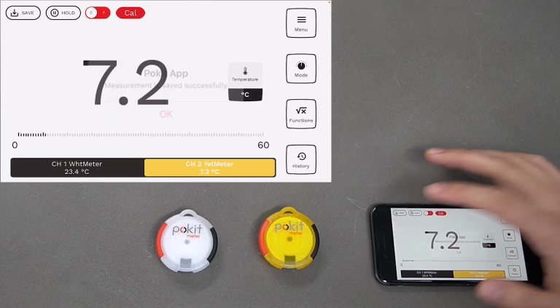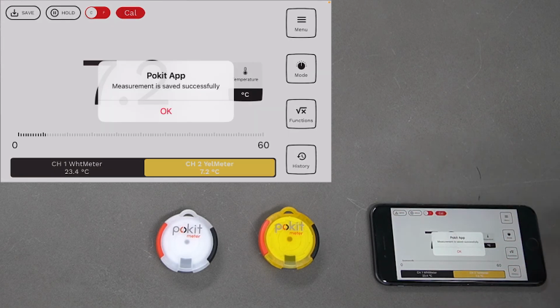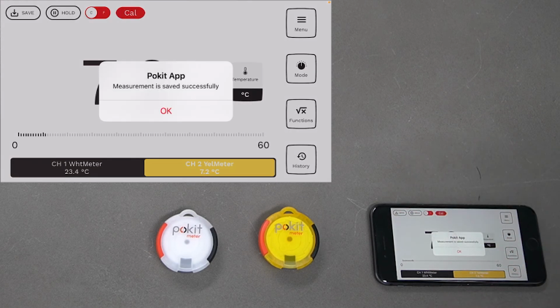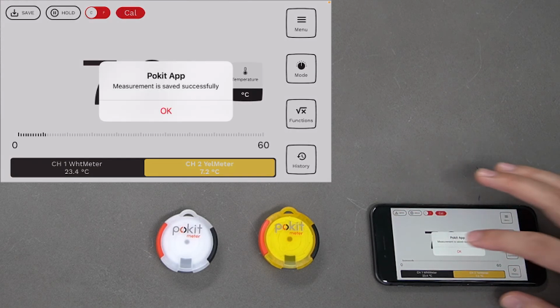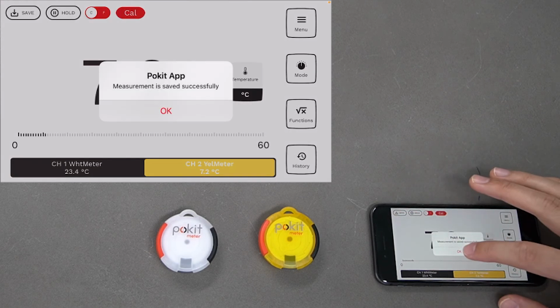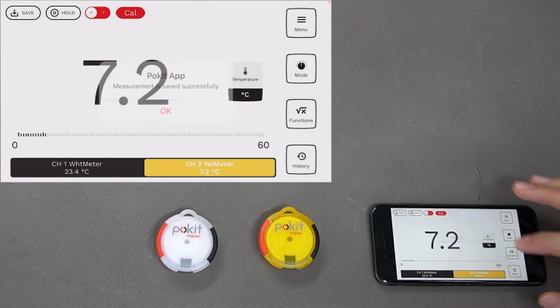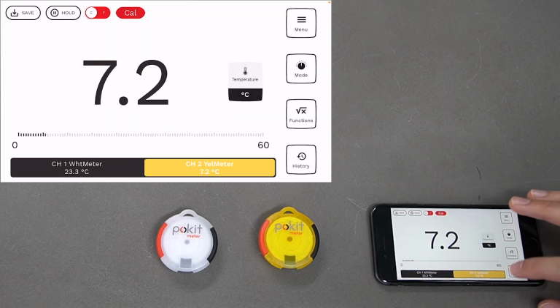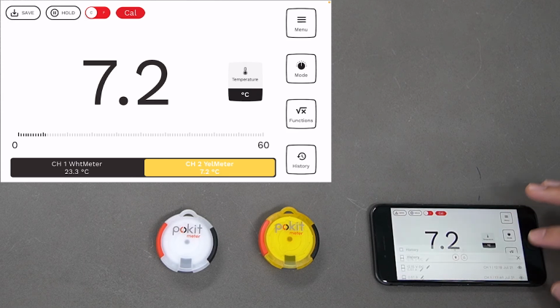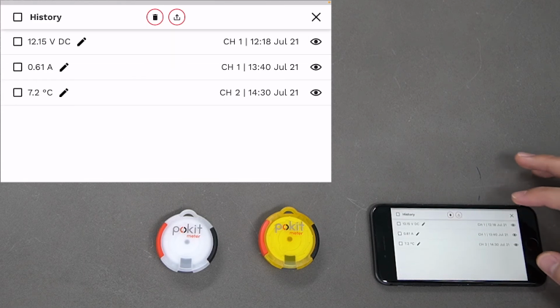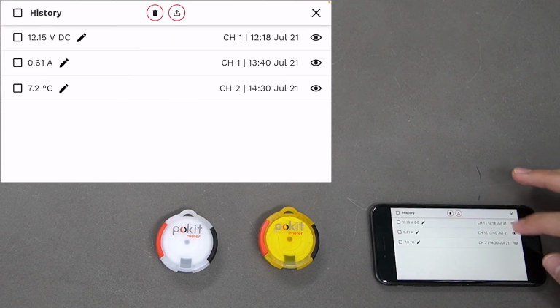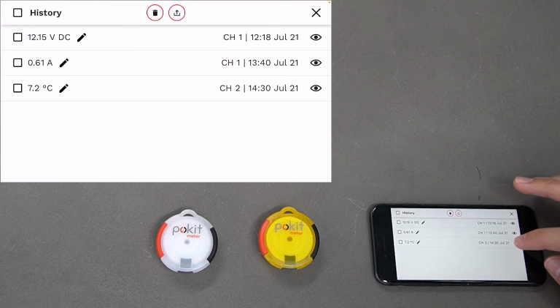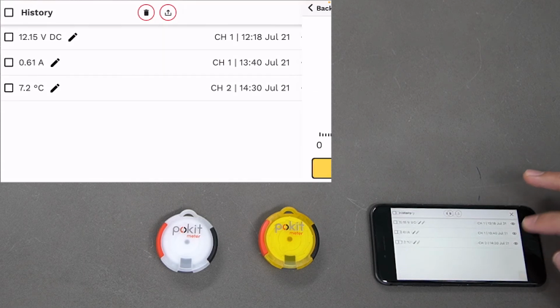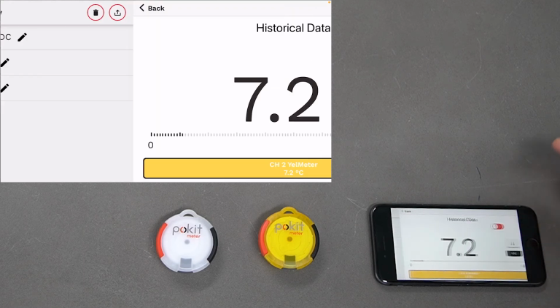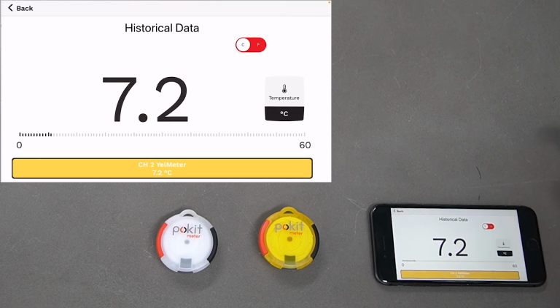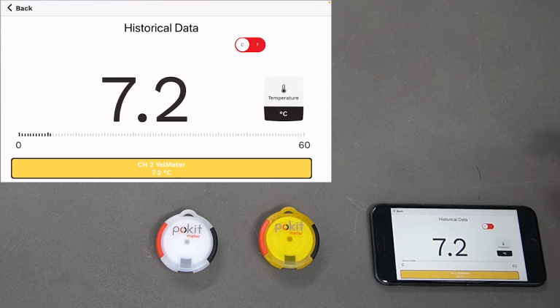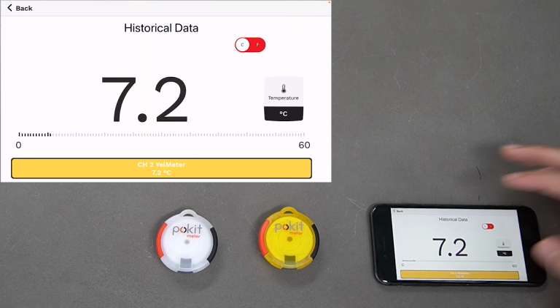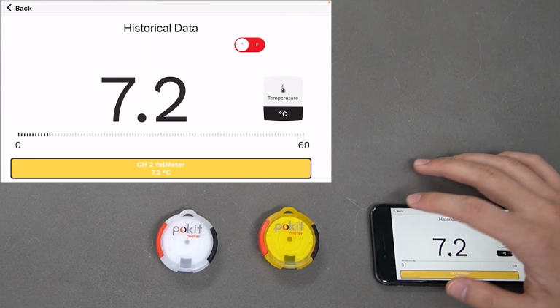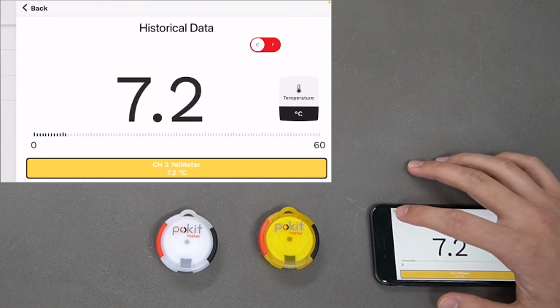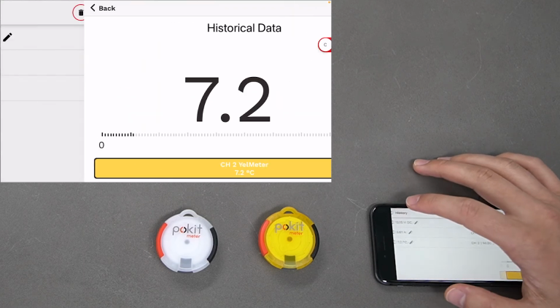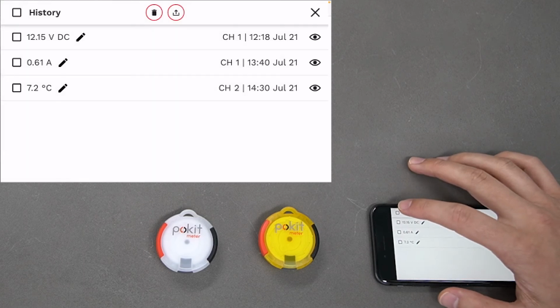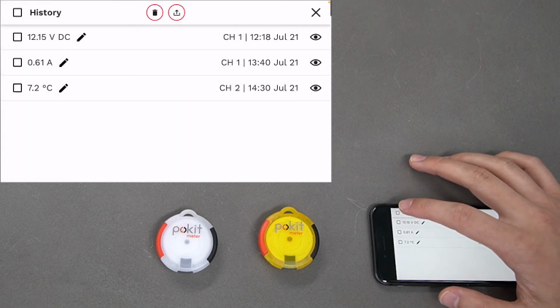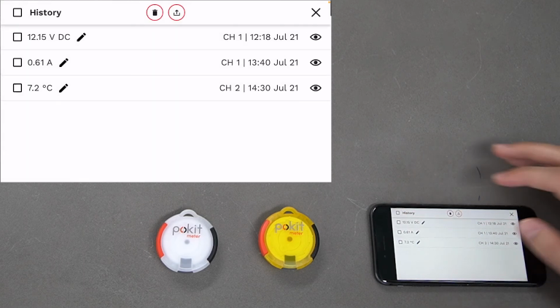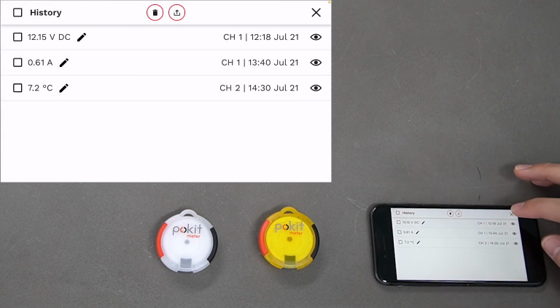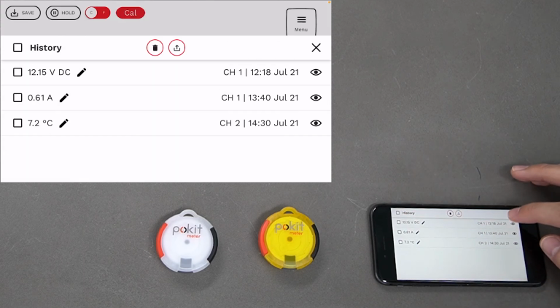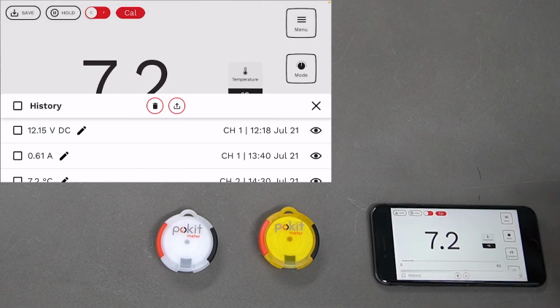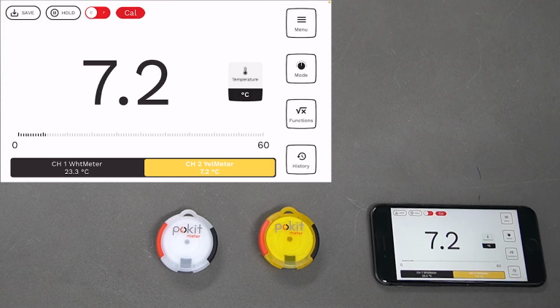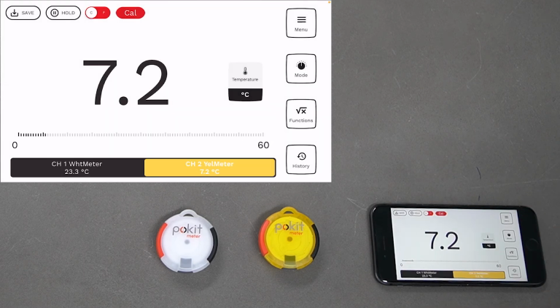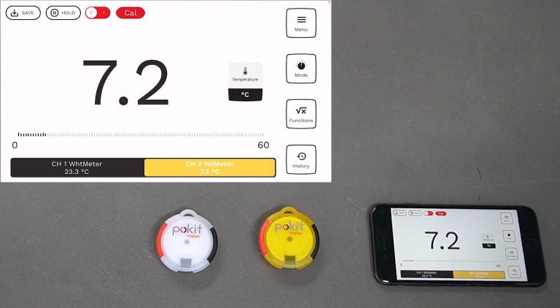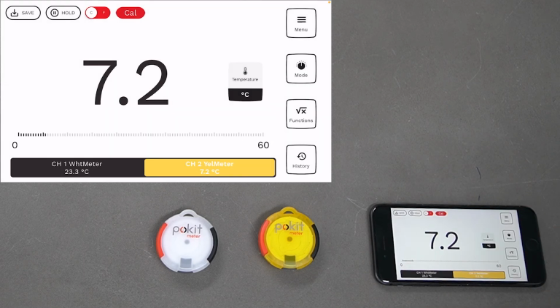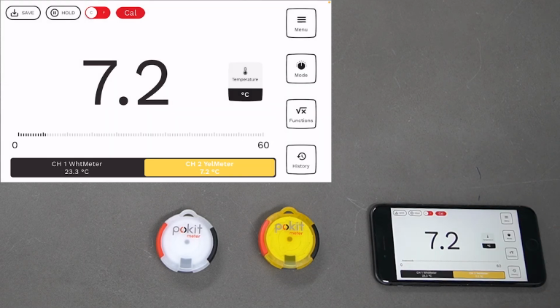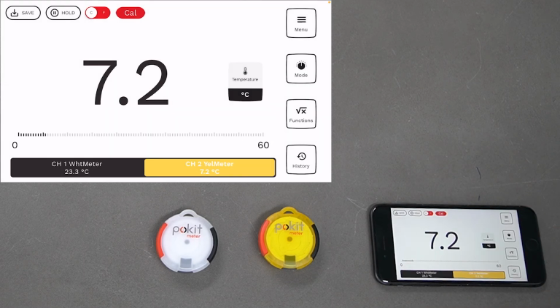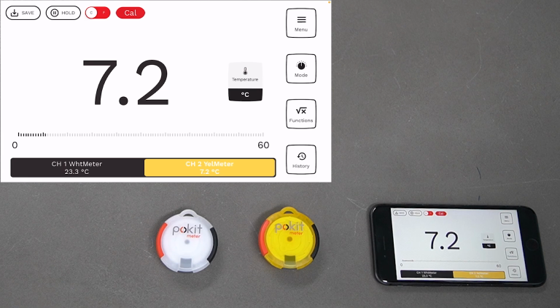We can save that and view it over here. And that's how to measure temperature with Pocket.